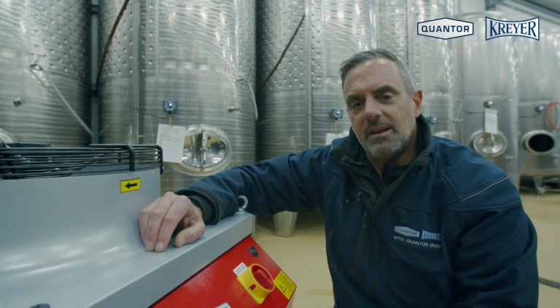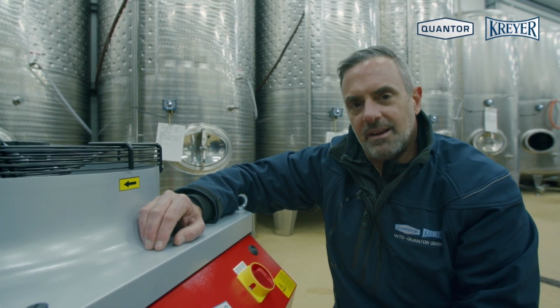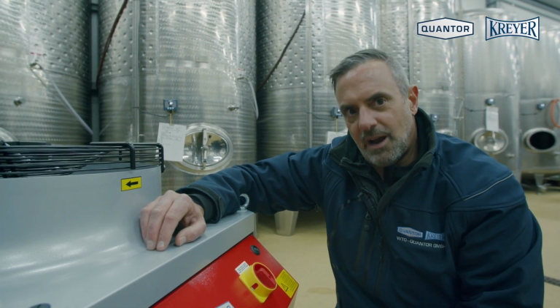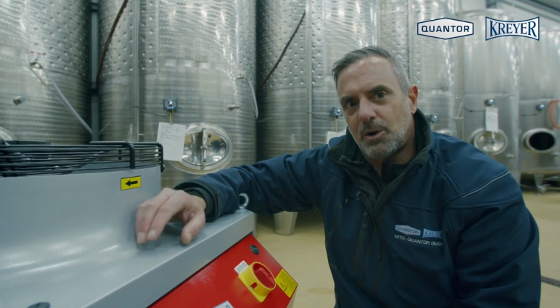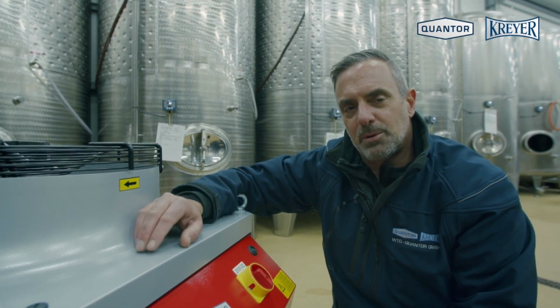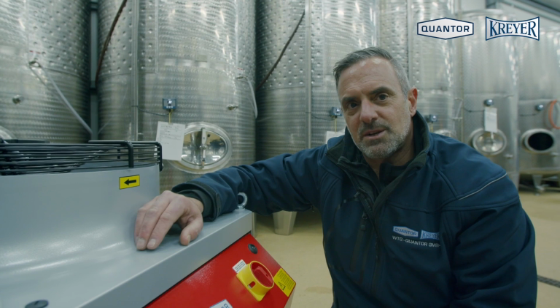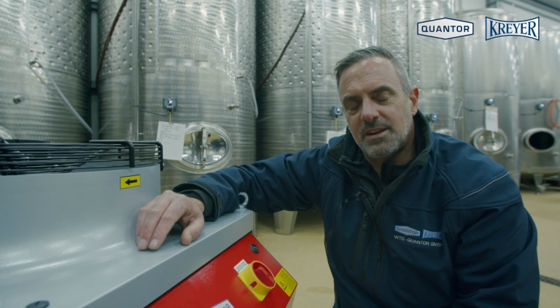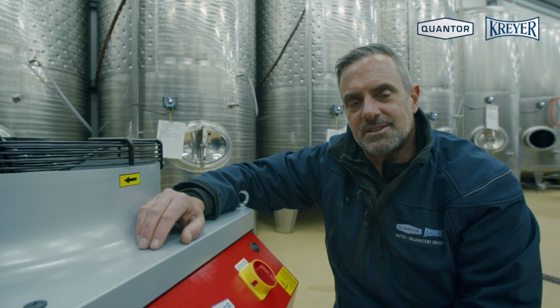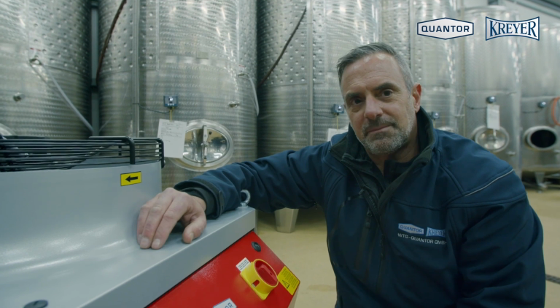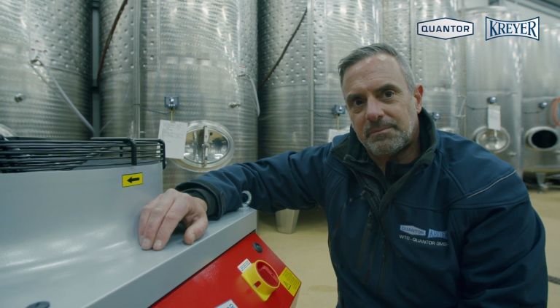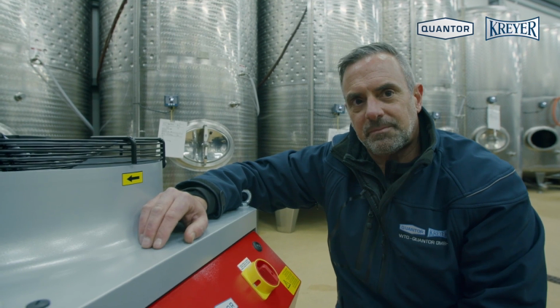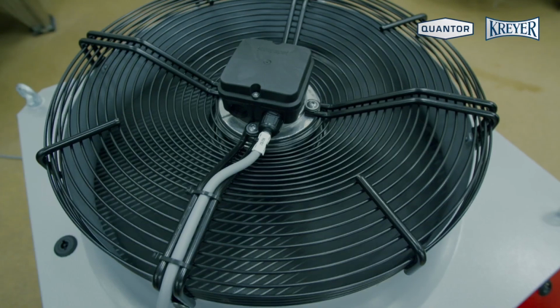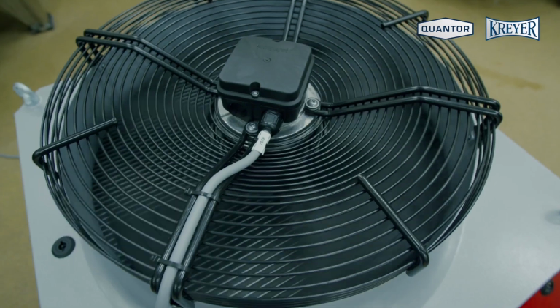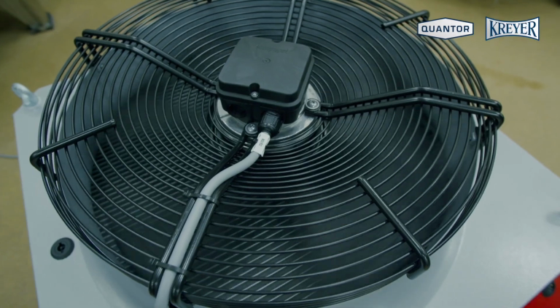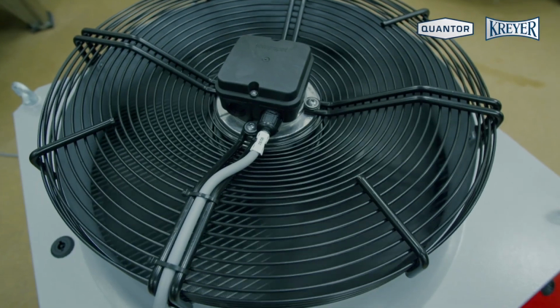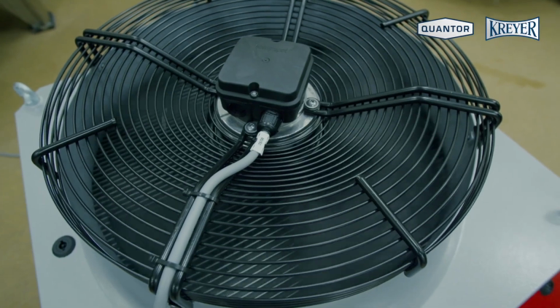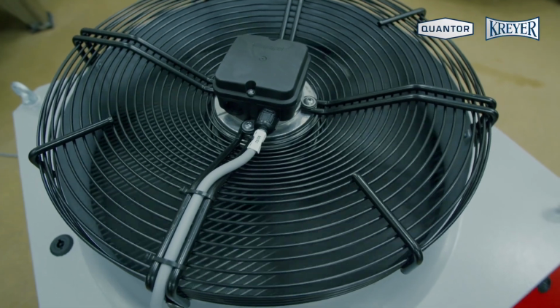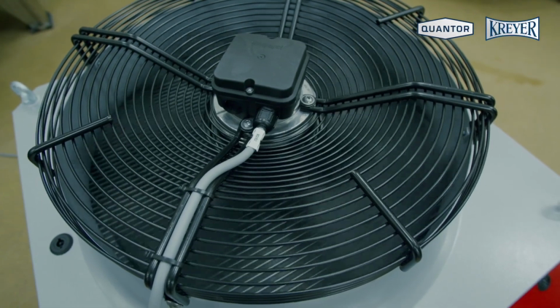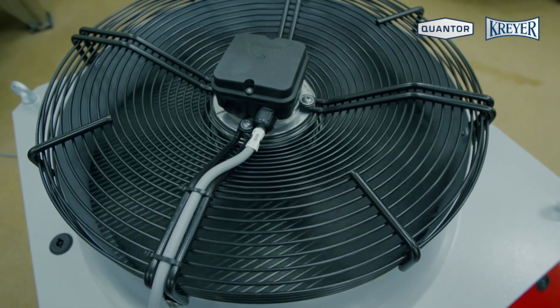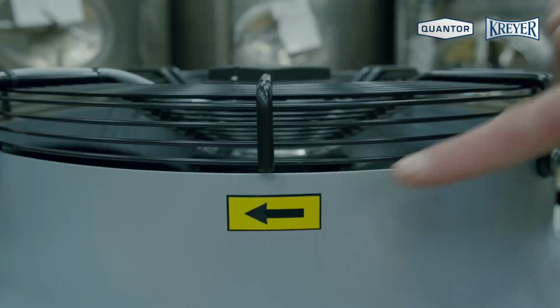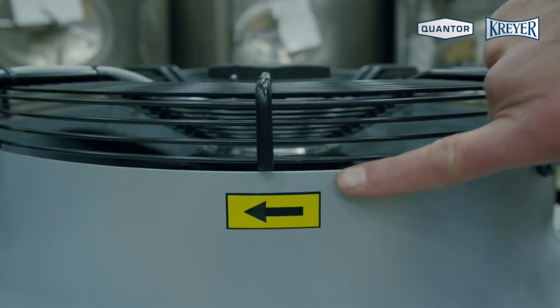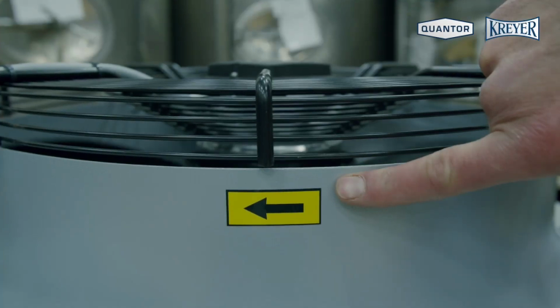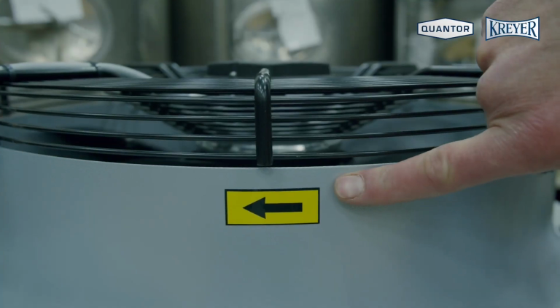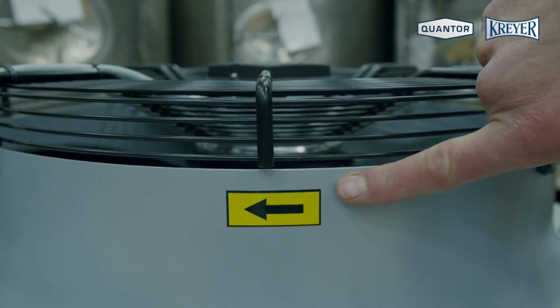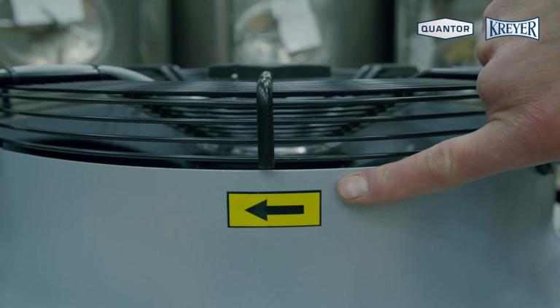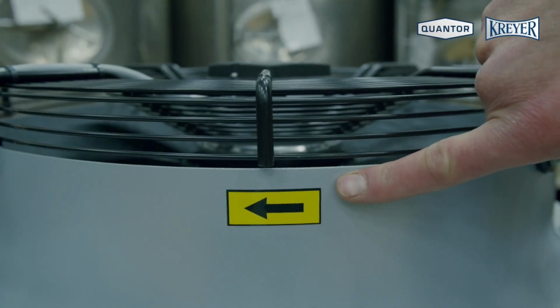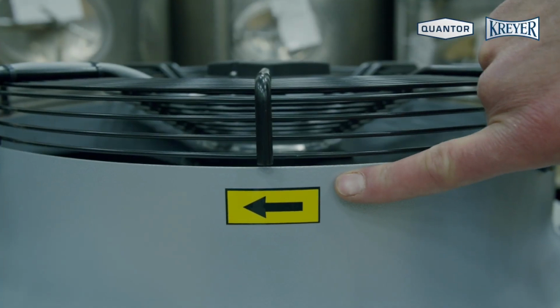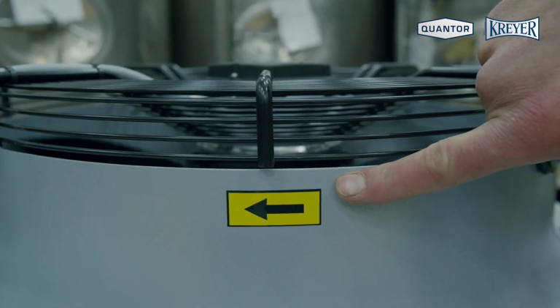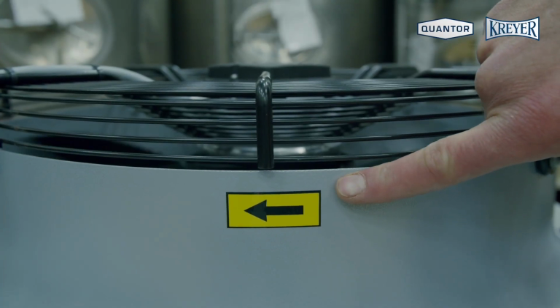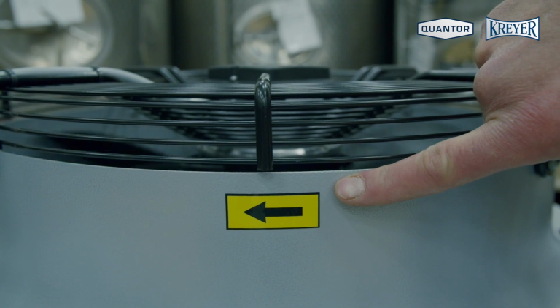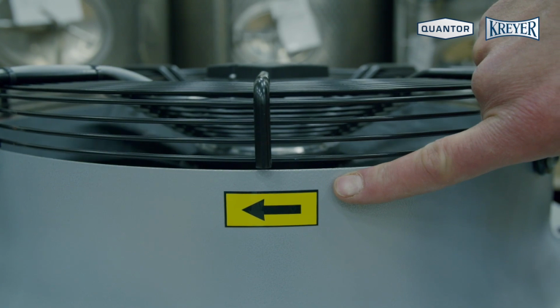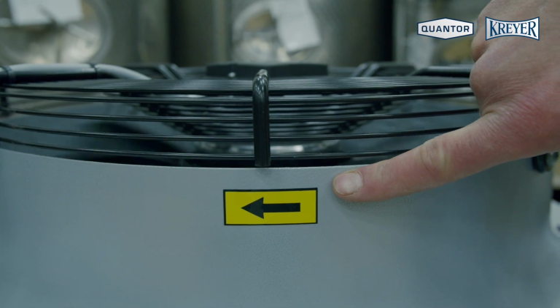And now the compressor starts. Important: please verify that the fan is running in the same direction as the arrow.